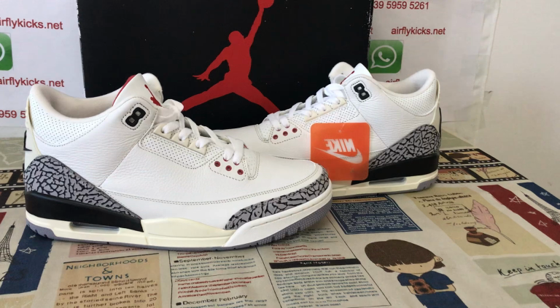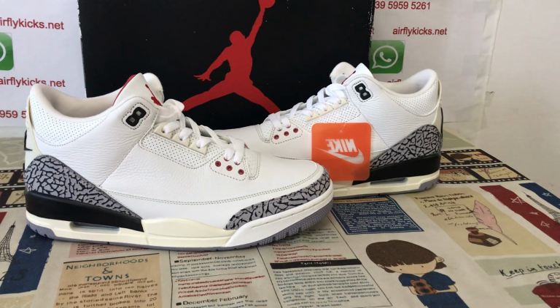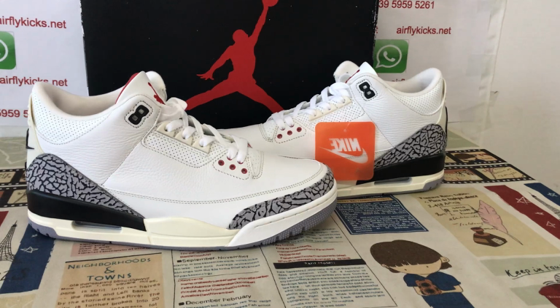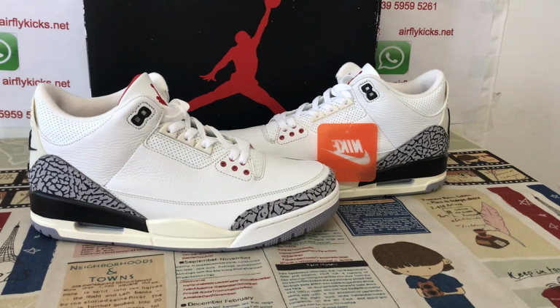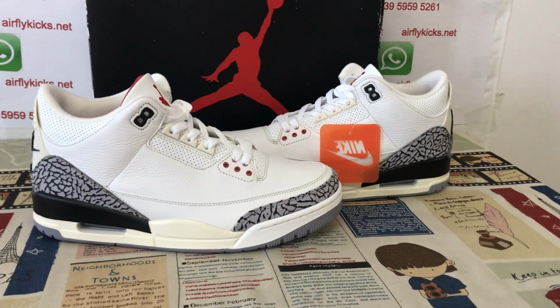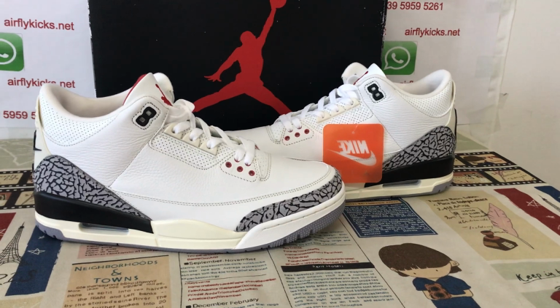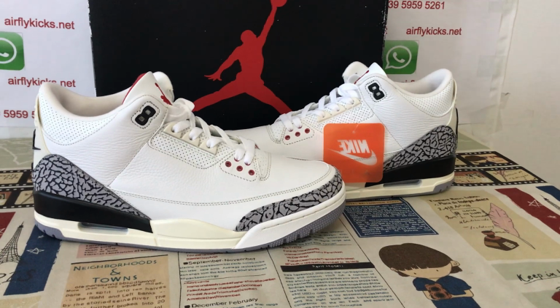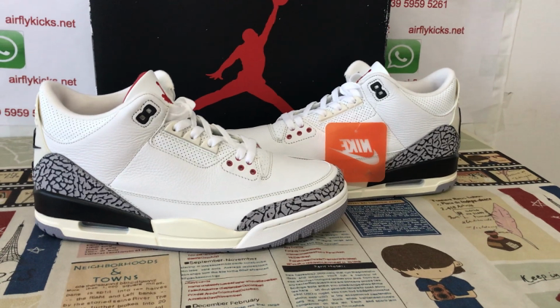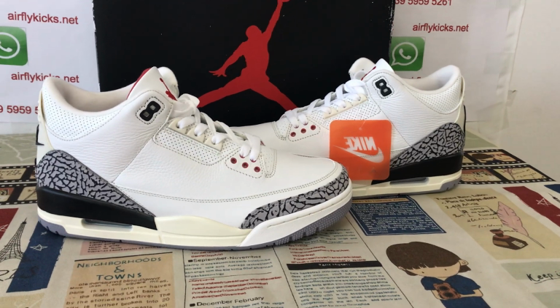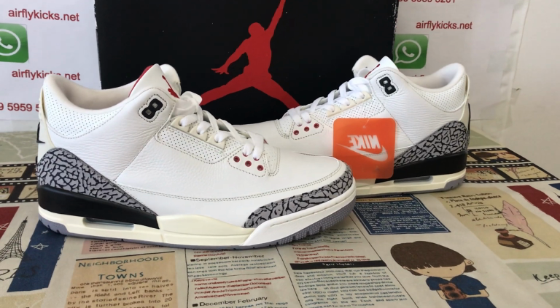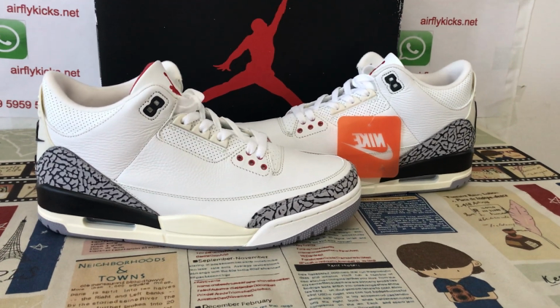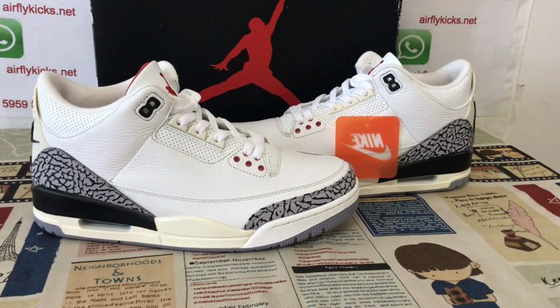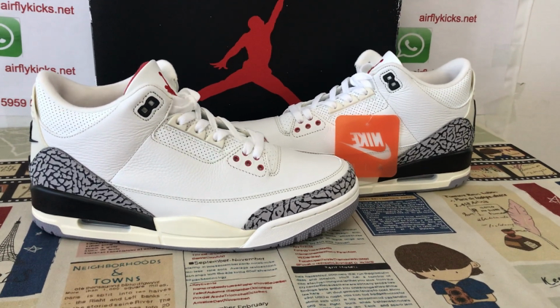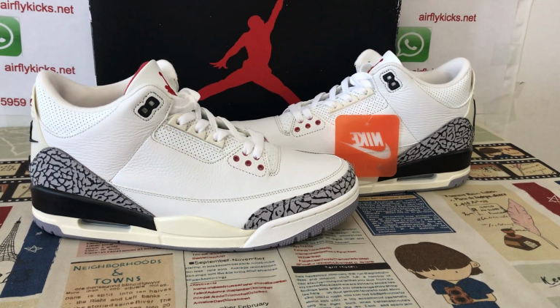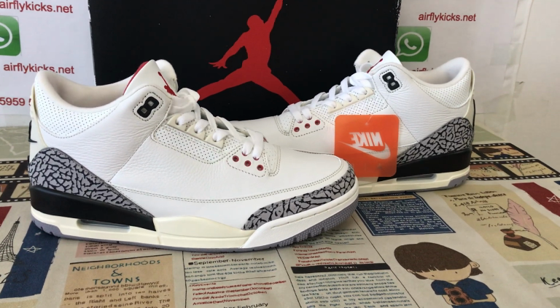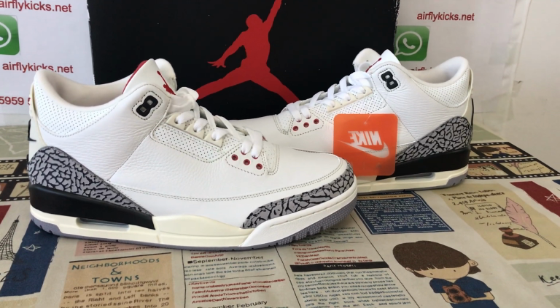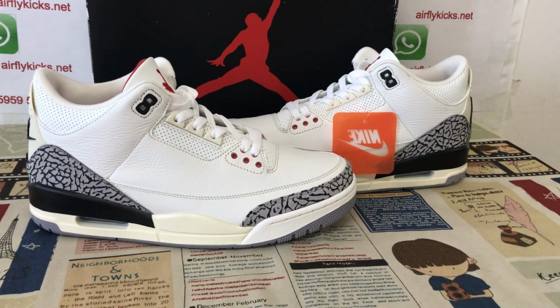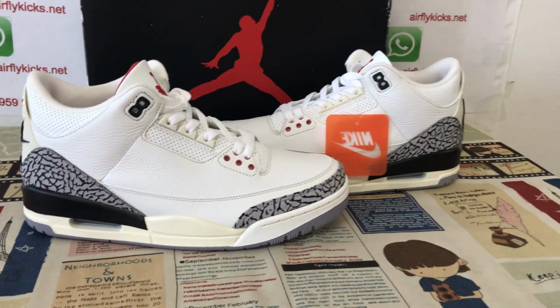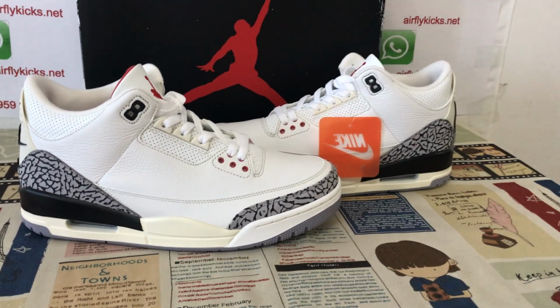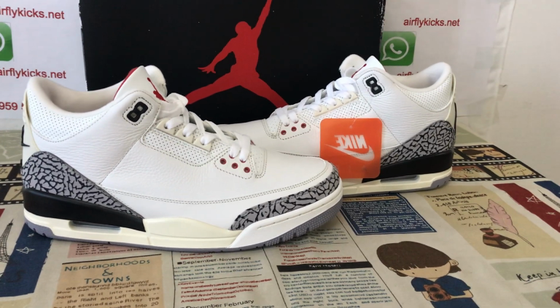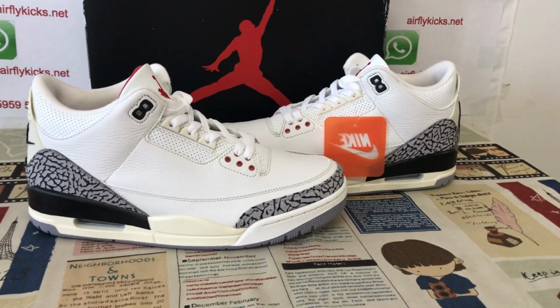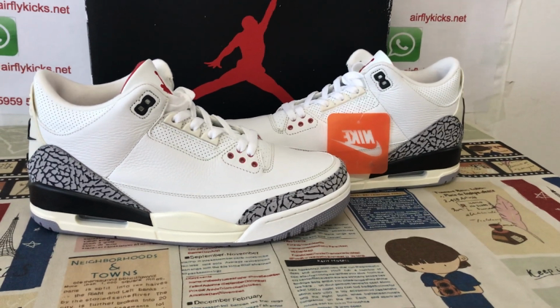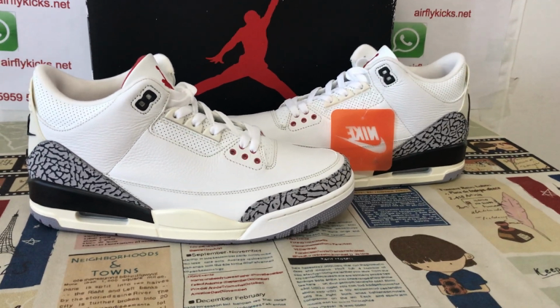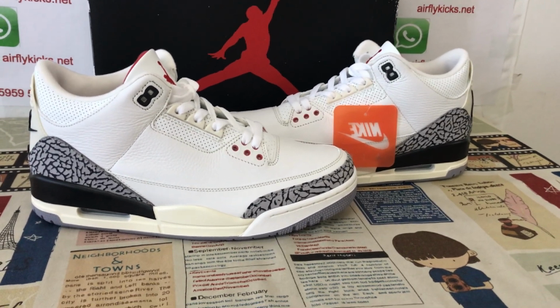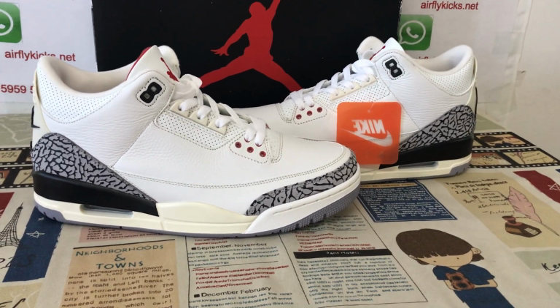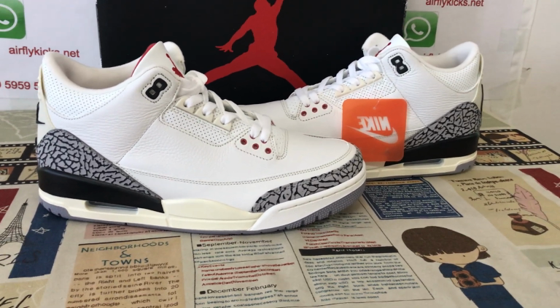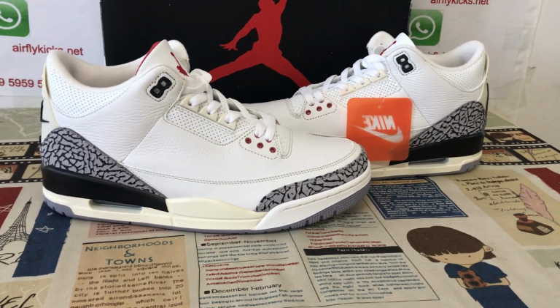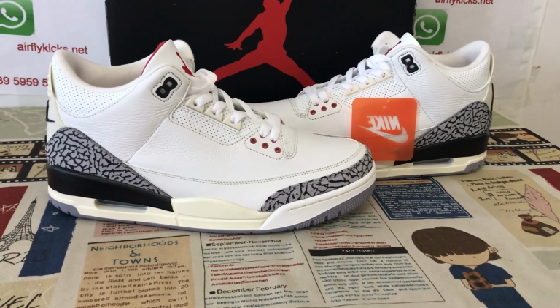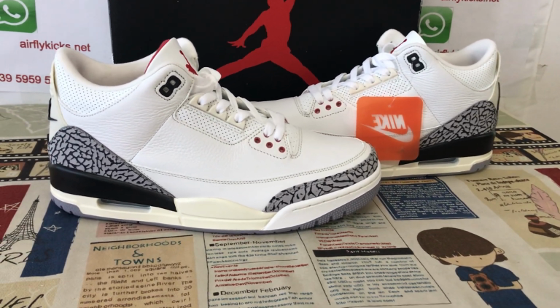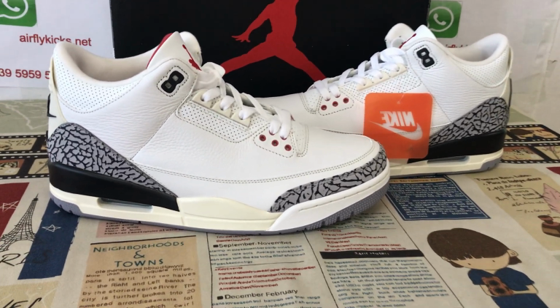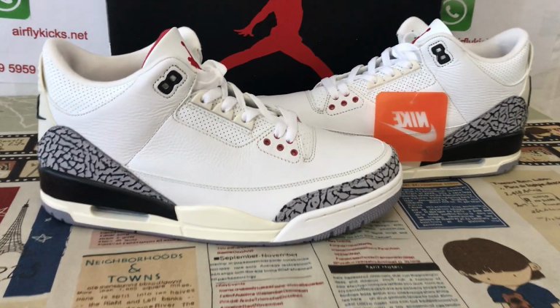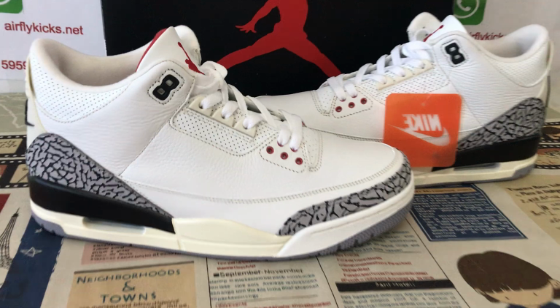Hello friends, today let me show a Jordan 3 White Cement — the image.